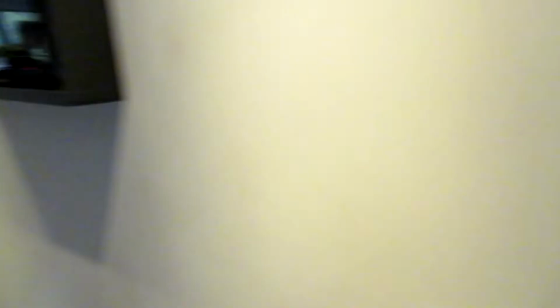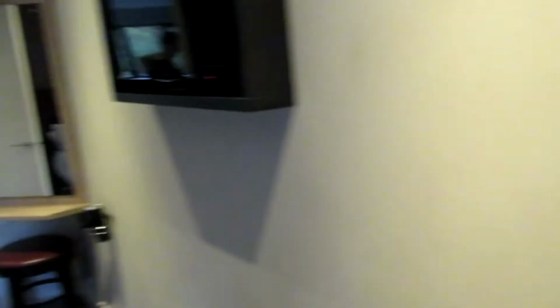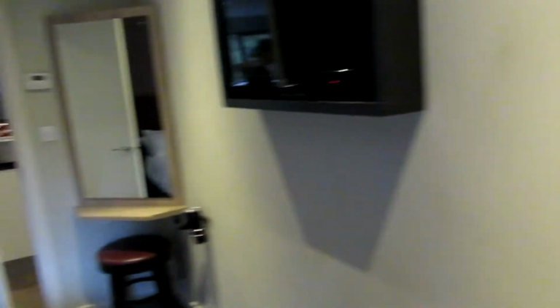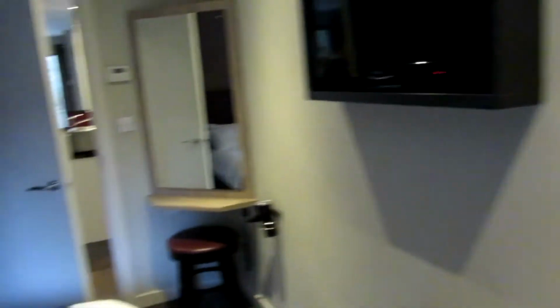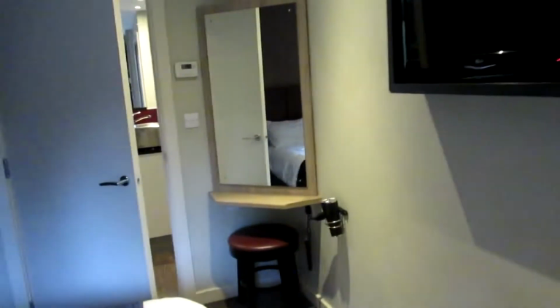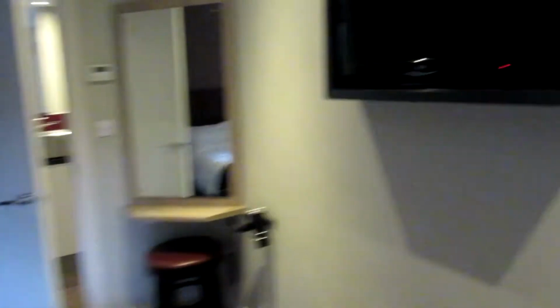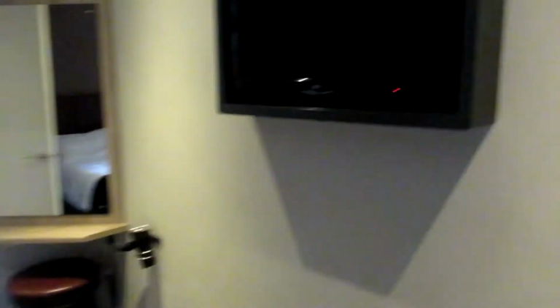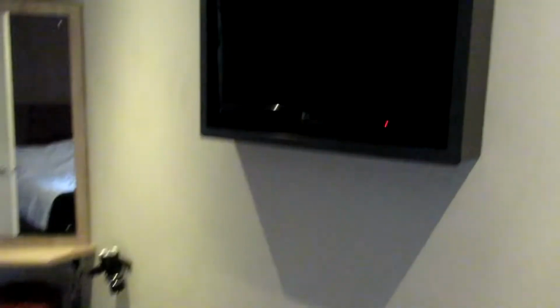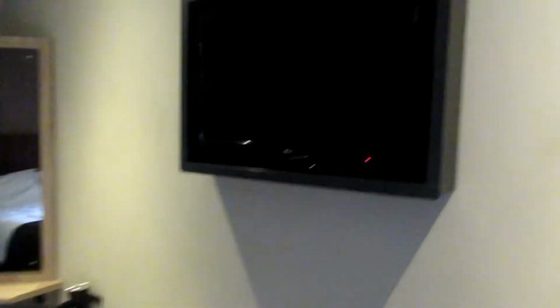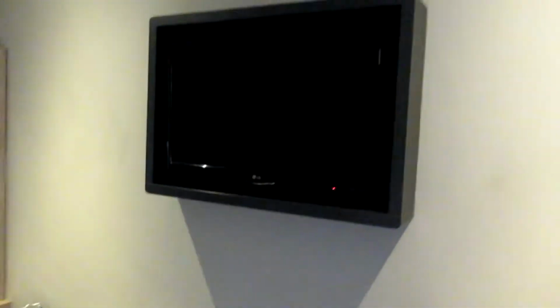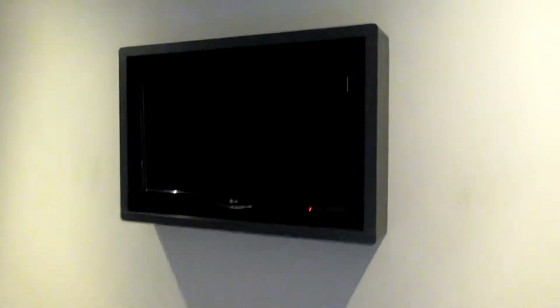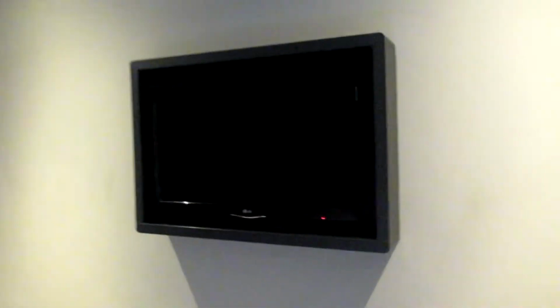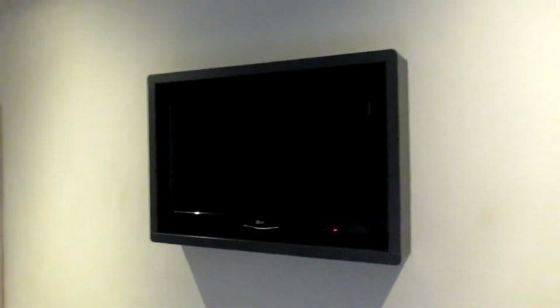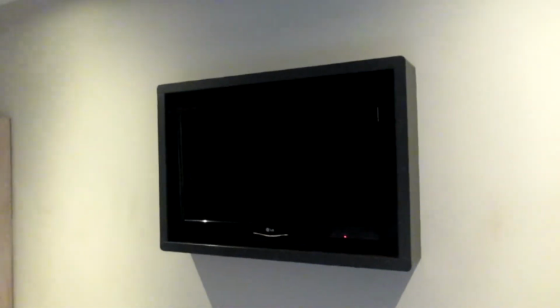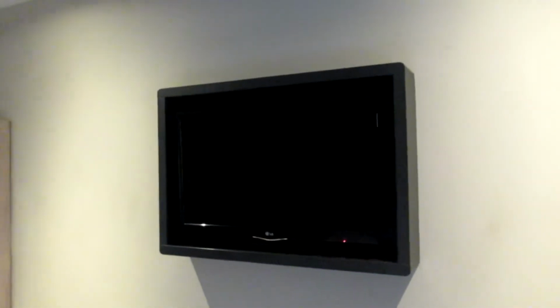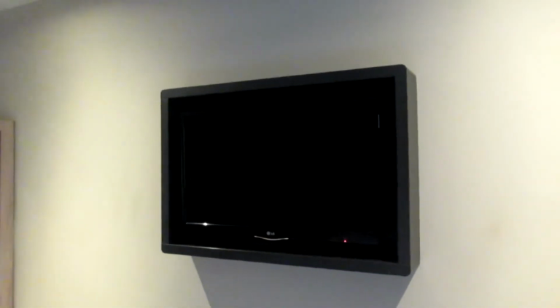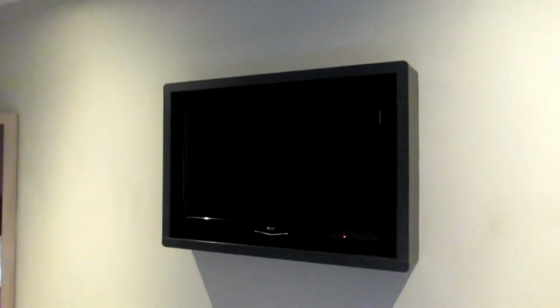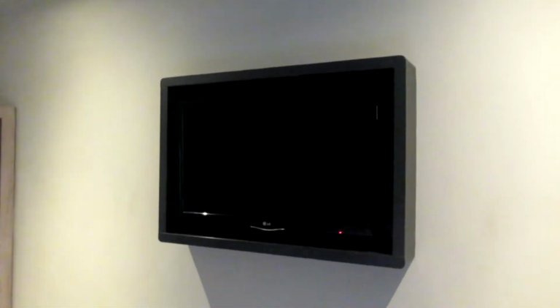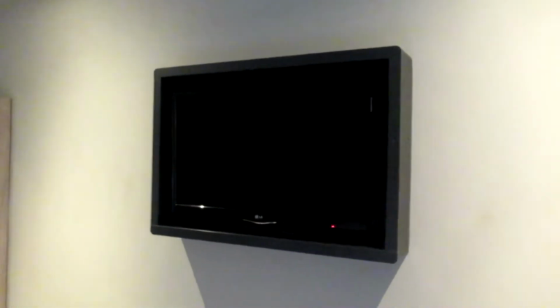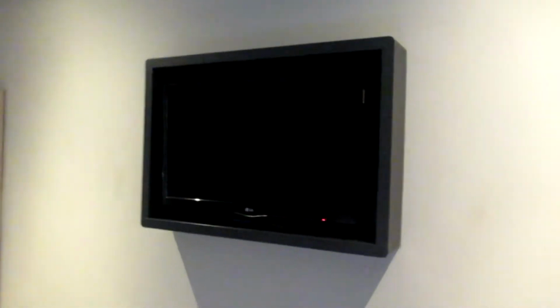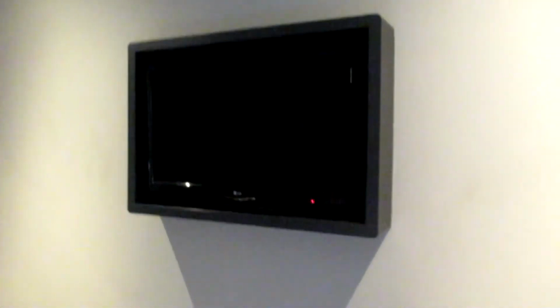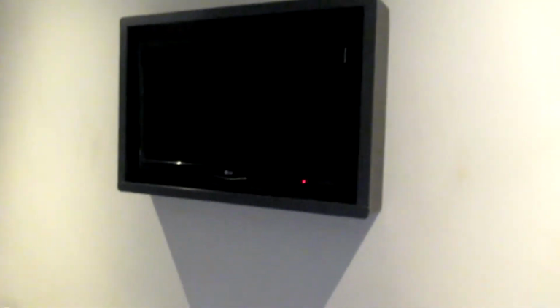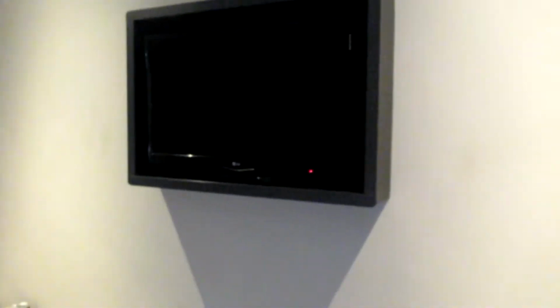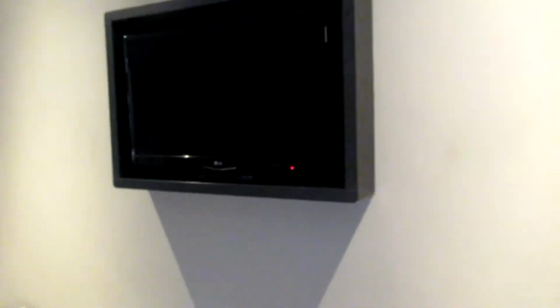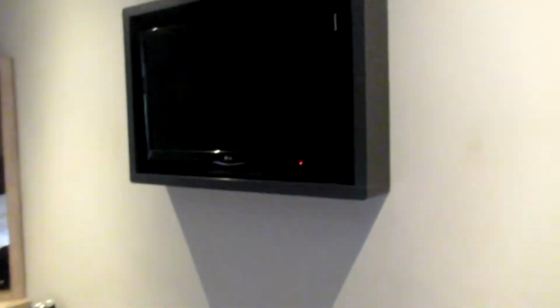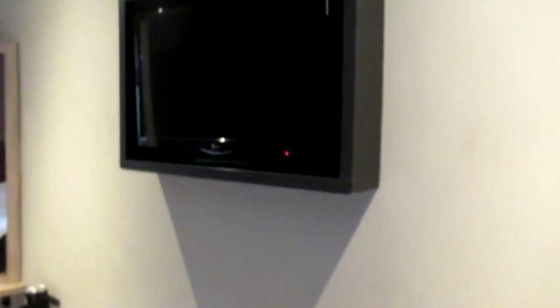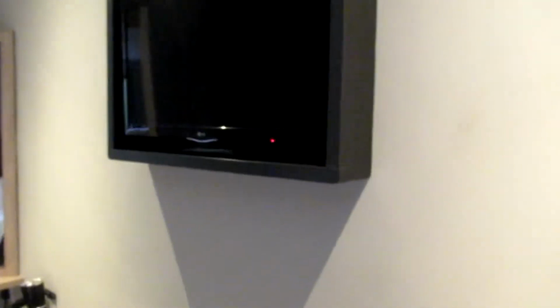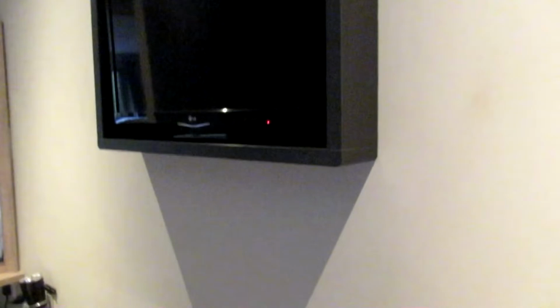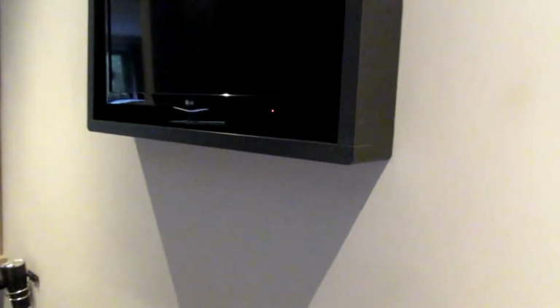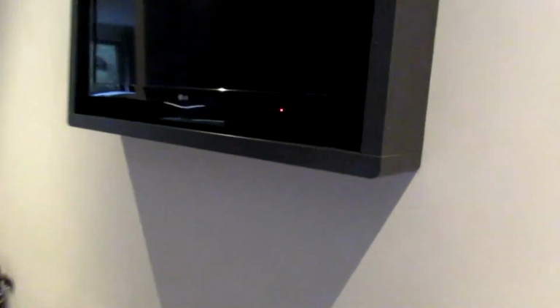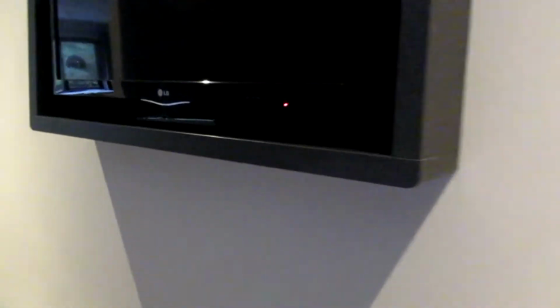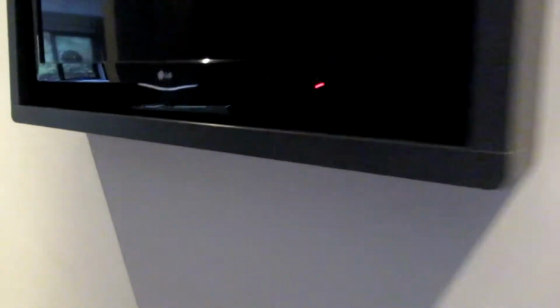There's also another TV on the wall in the bedroom — I think it's a 28 to 32-inch TV.